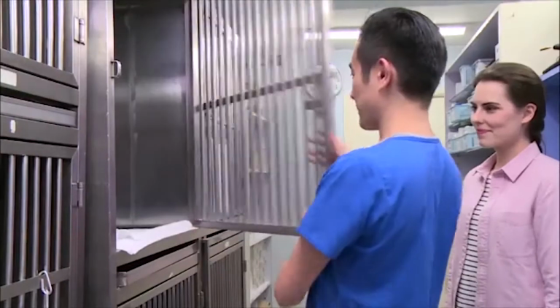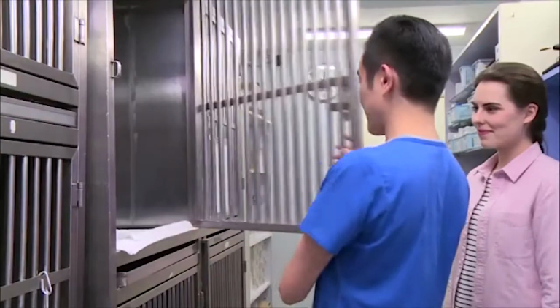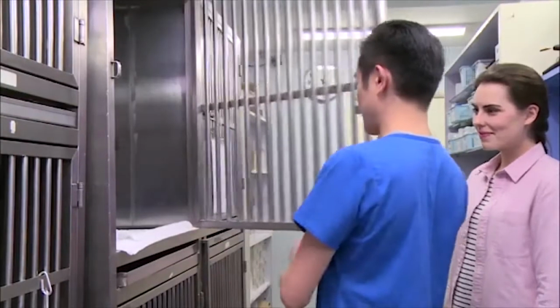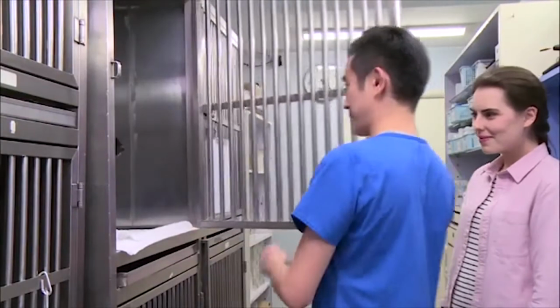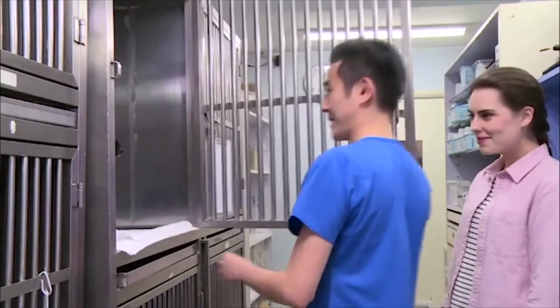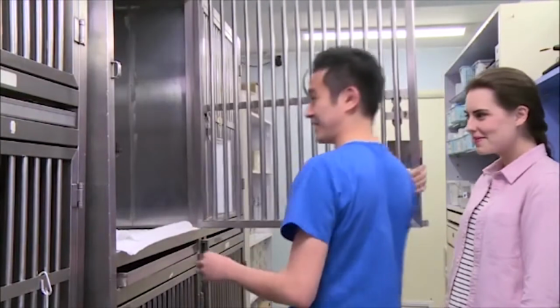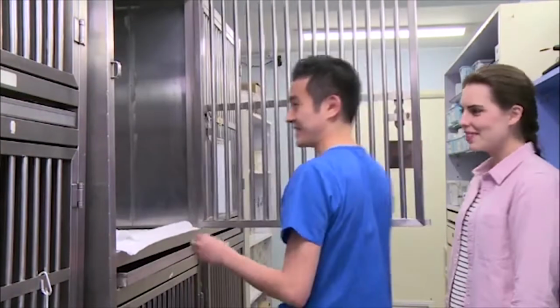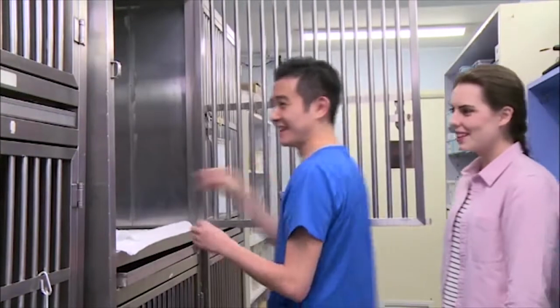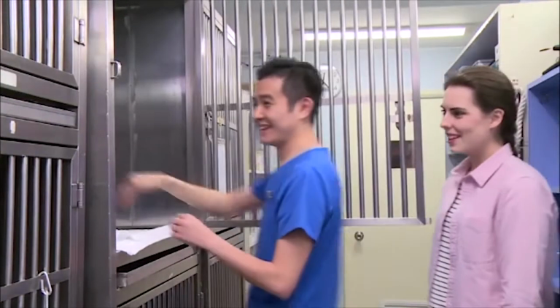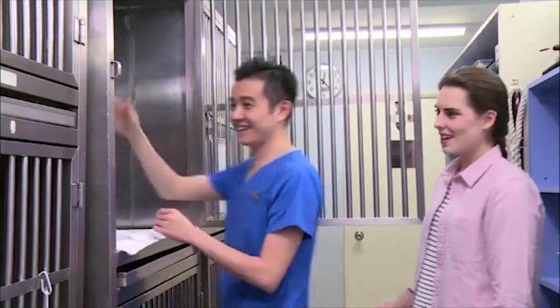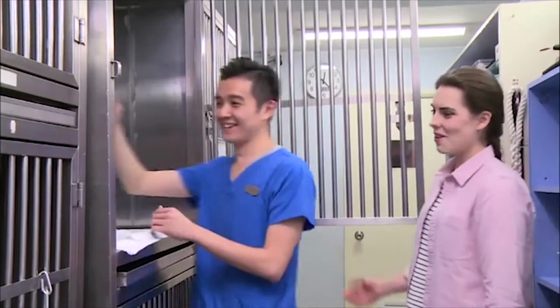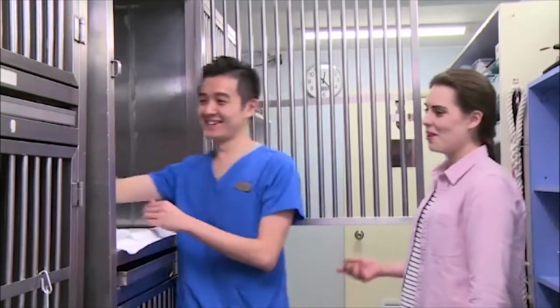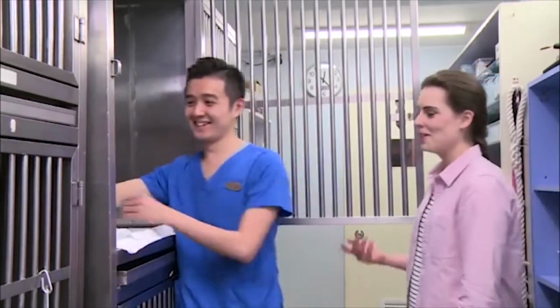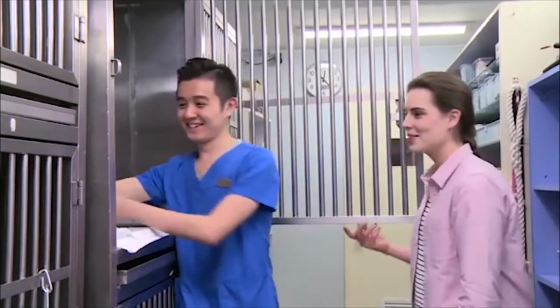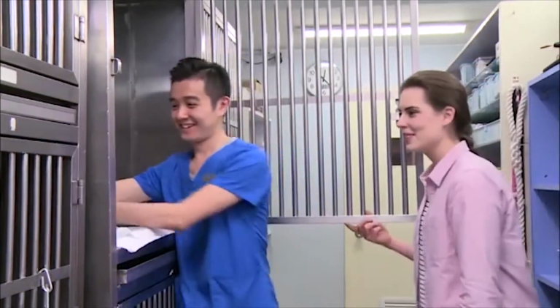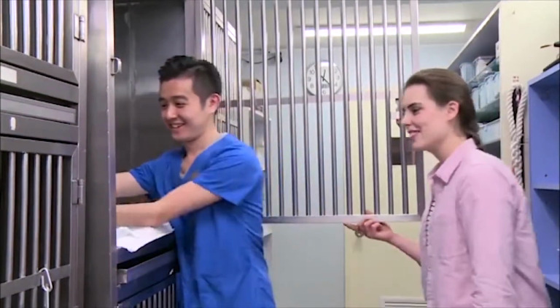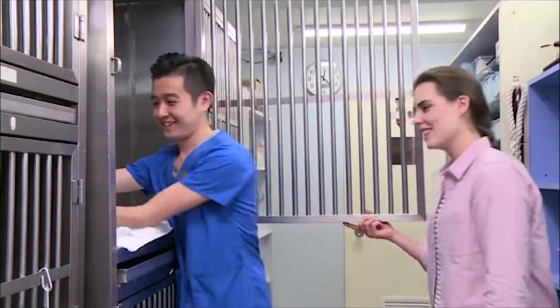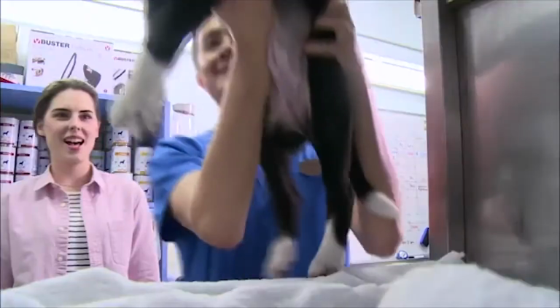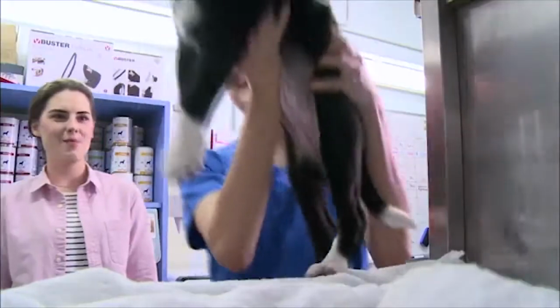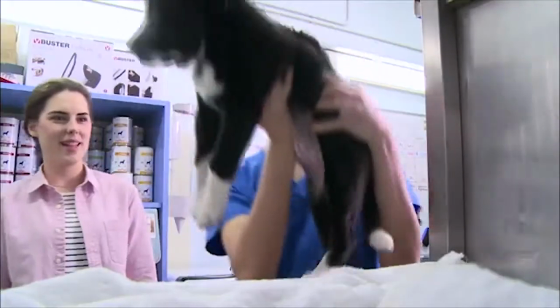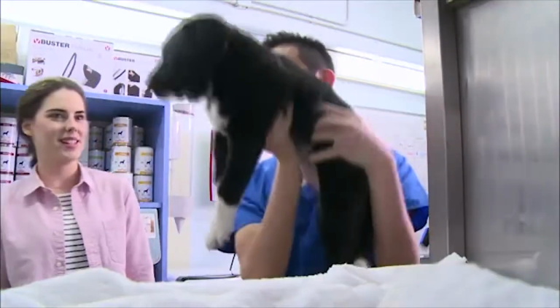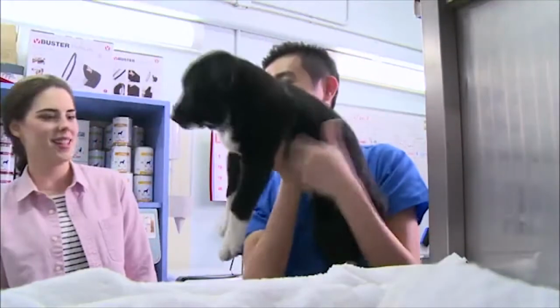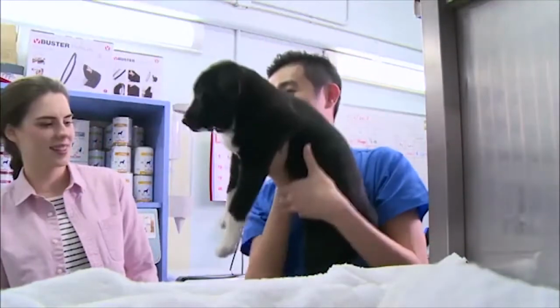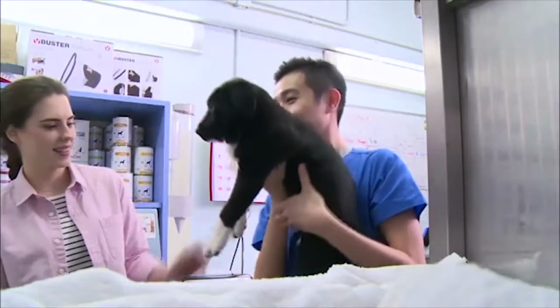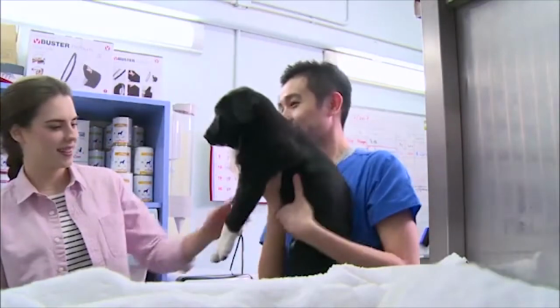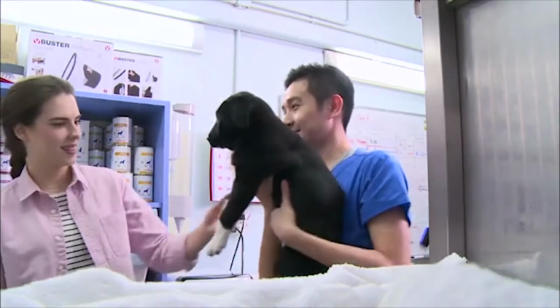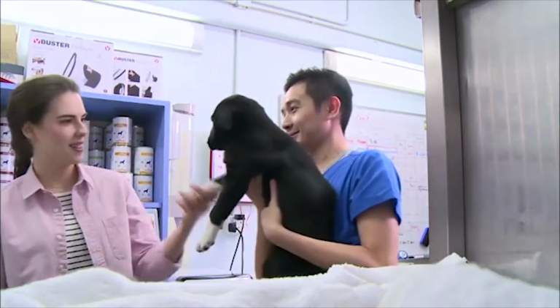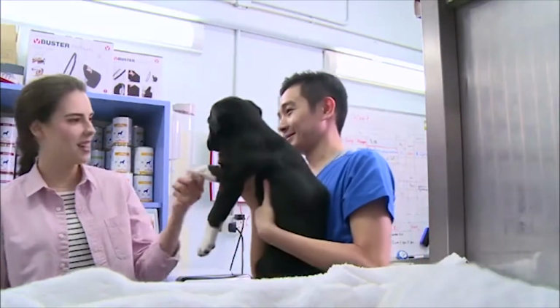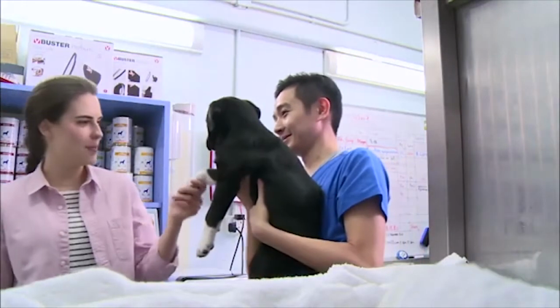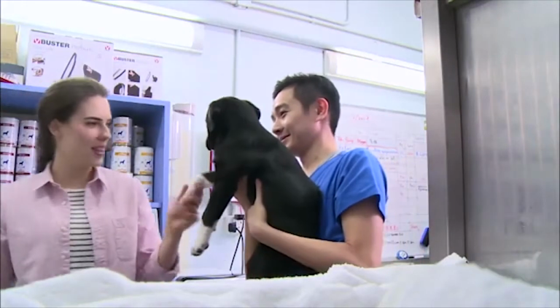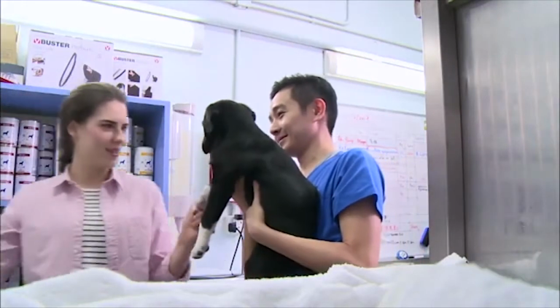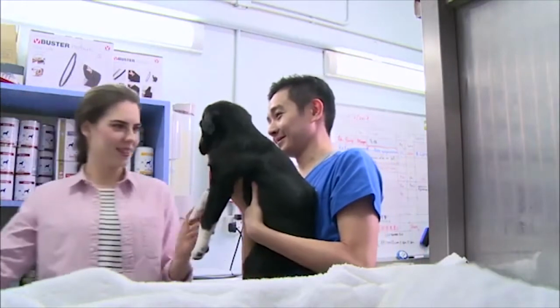We named her Mandy. Nice to meet you, Mandy.